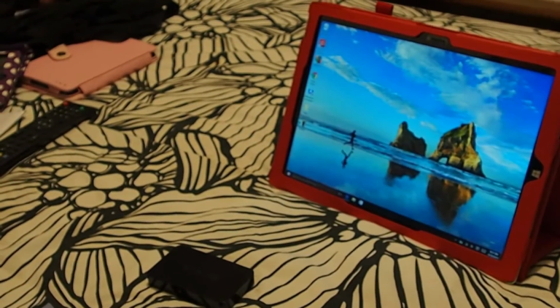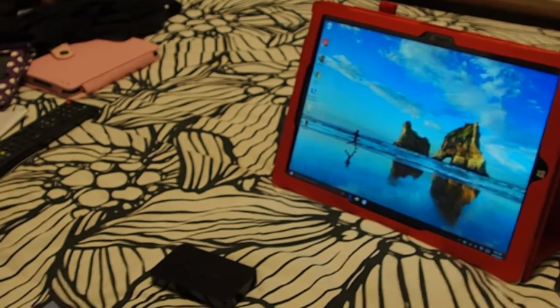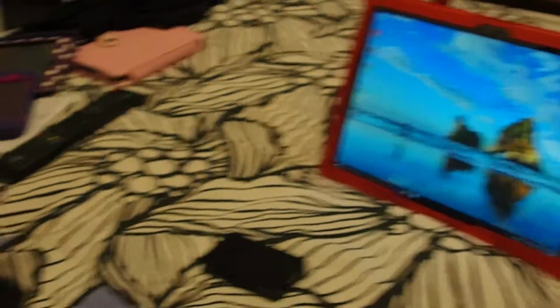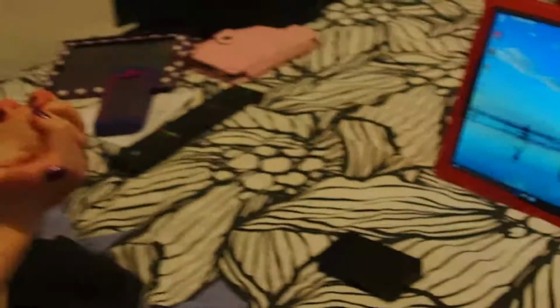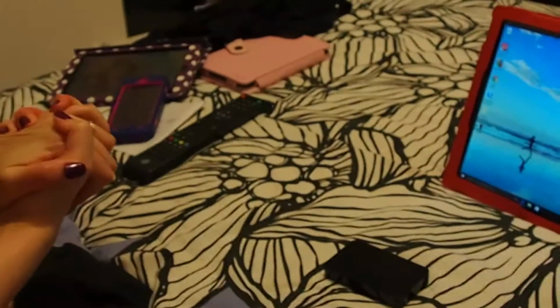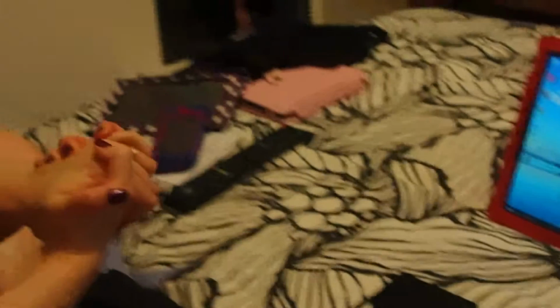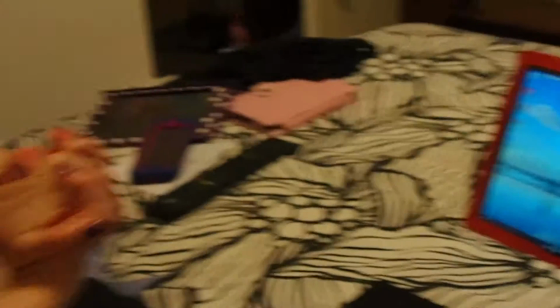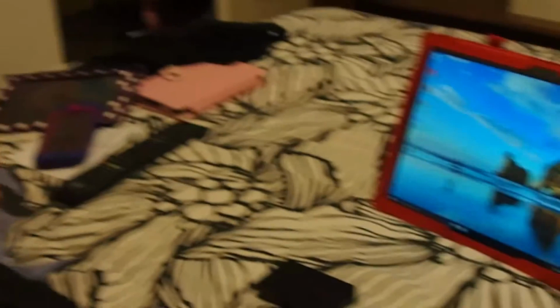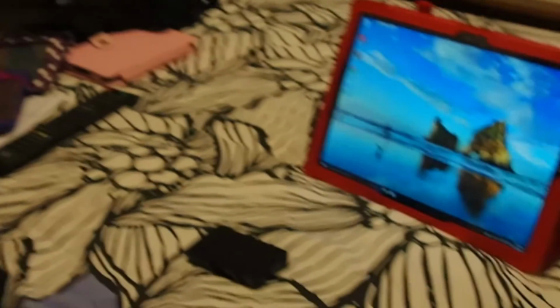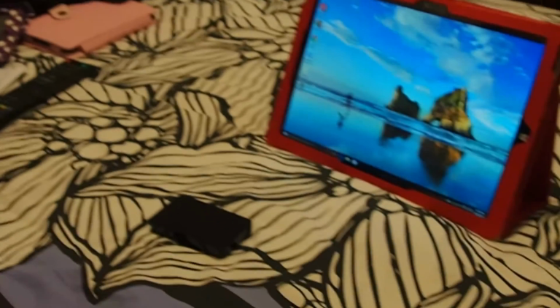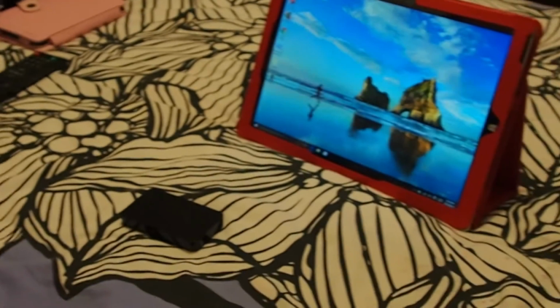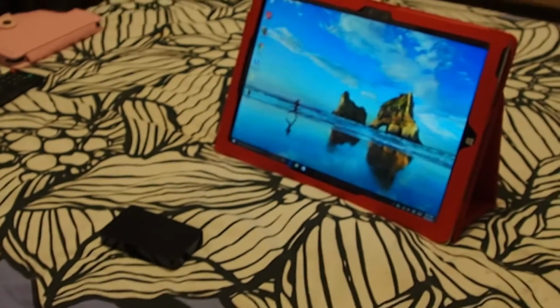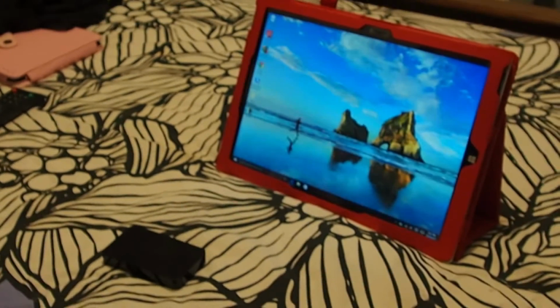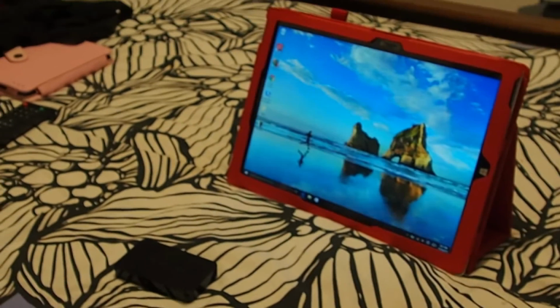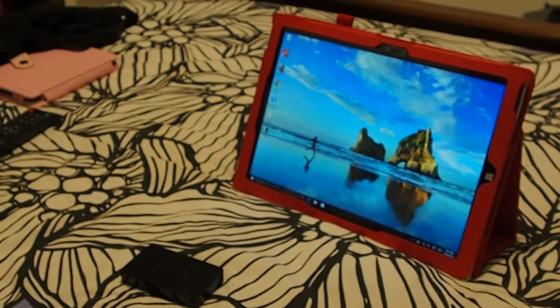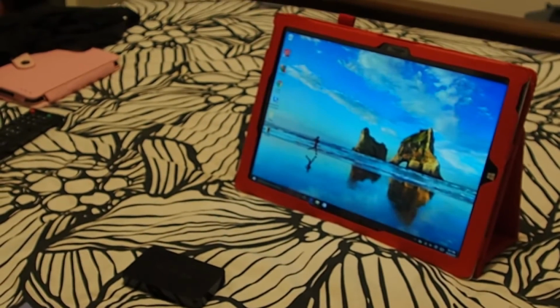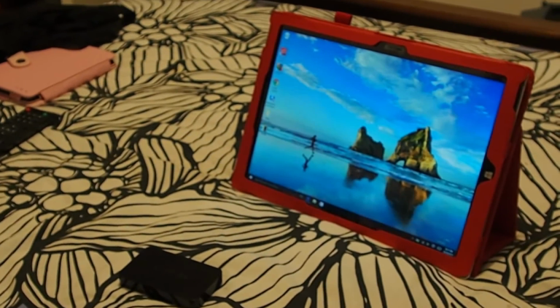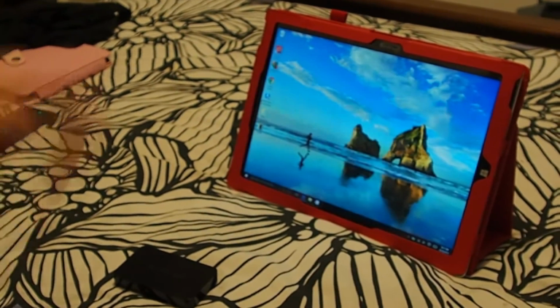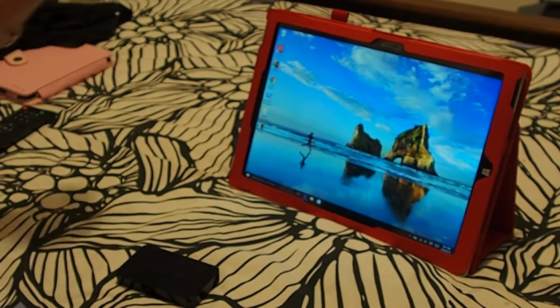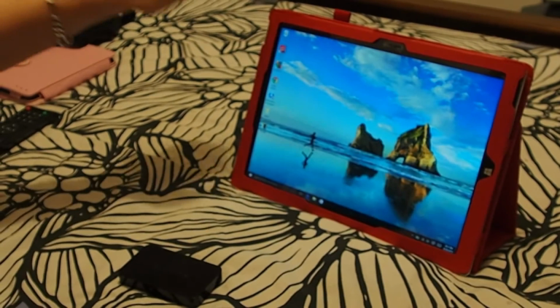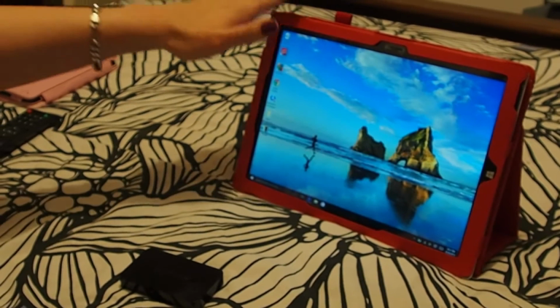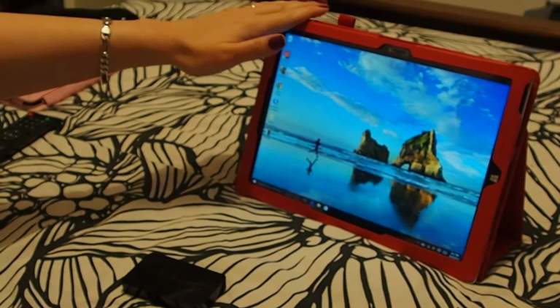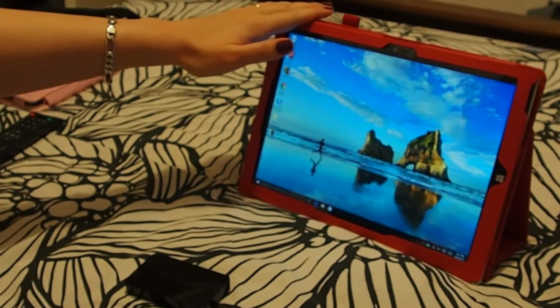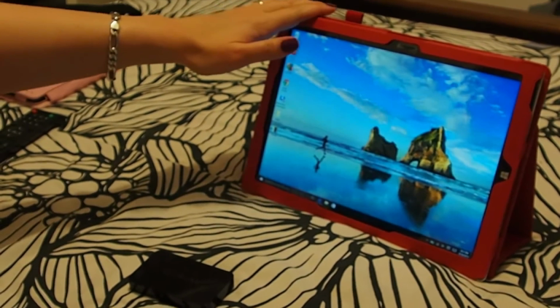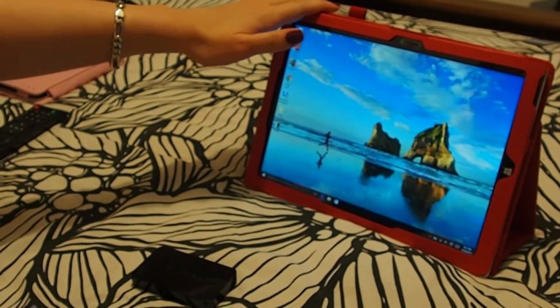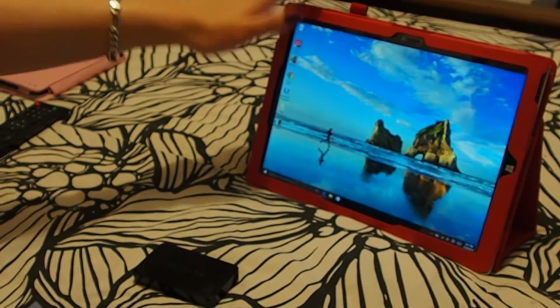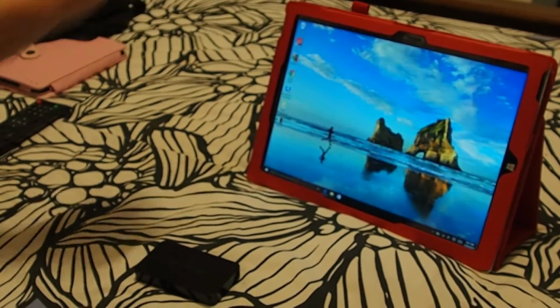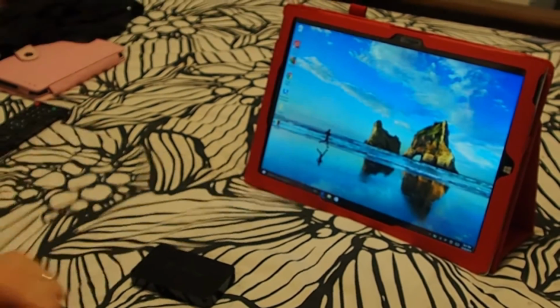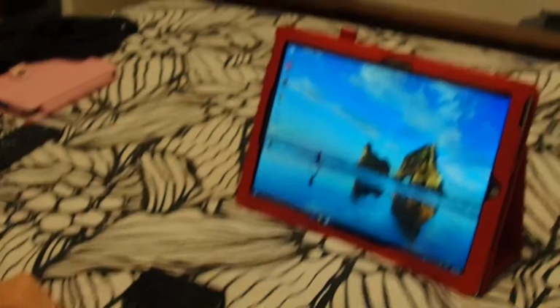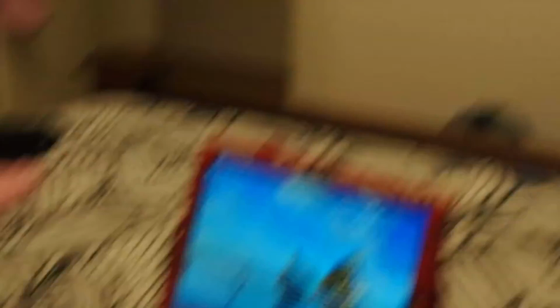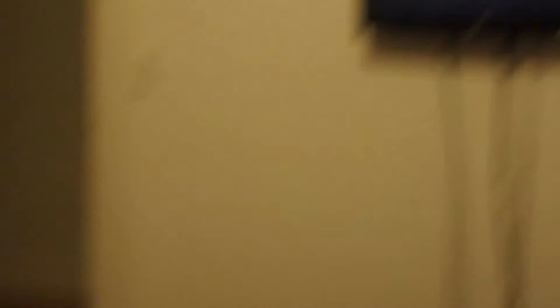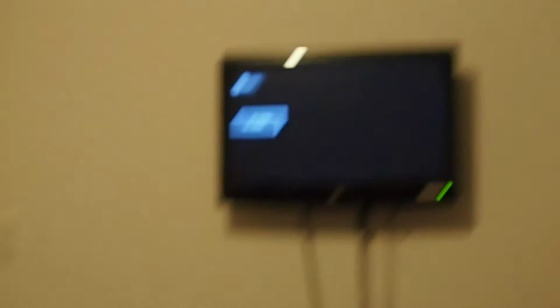Hi YouTube! Today I'm going to show you how to project your Surface Pro 3 tablet to your HD TV.